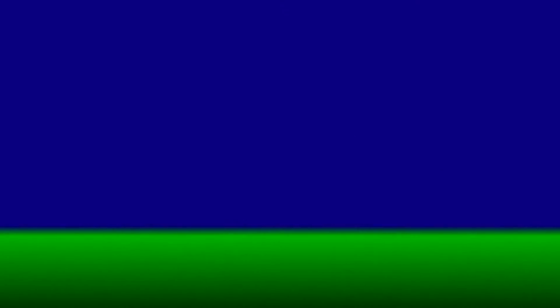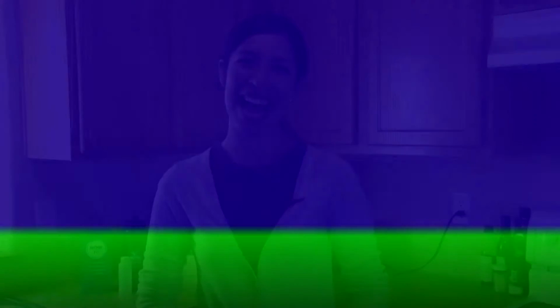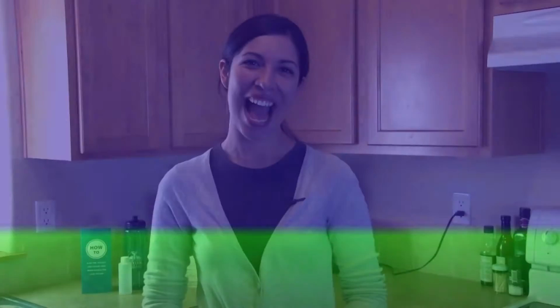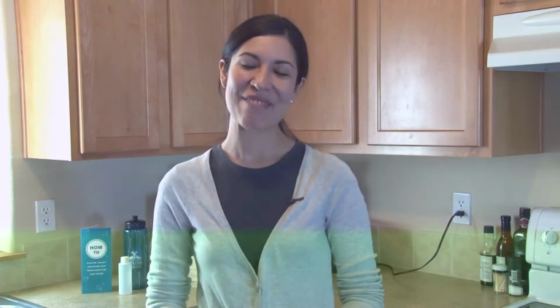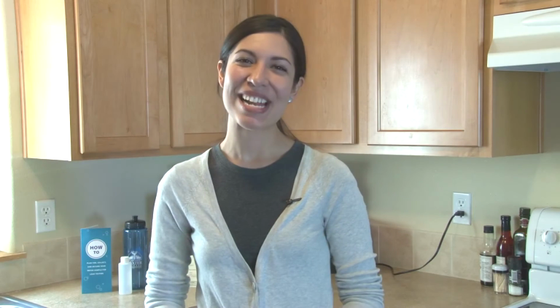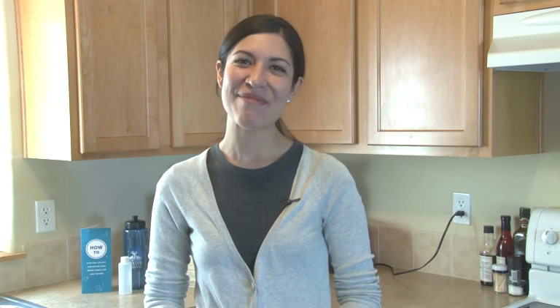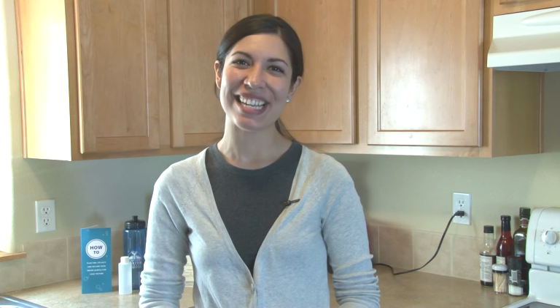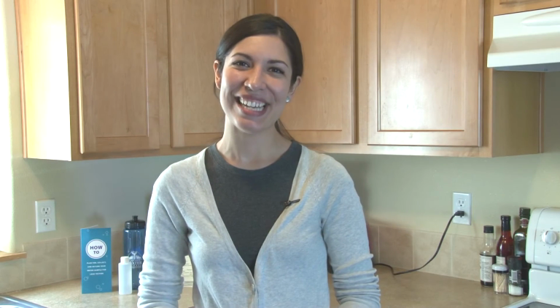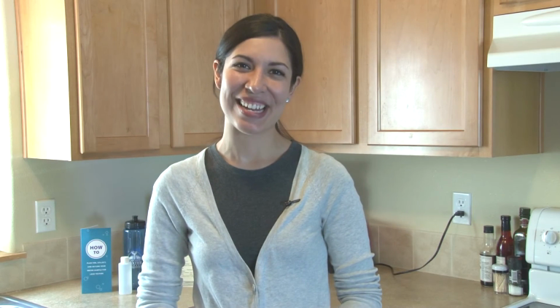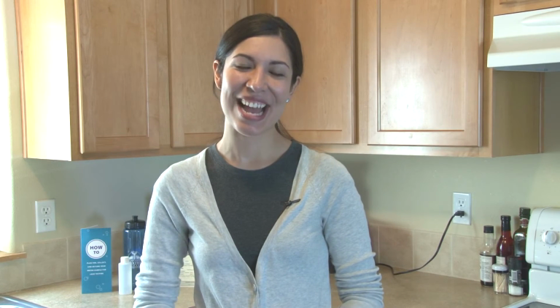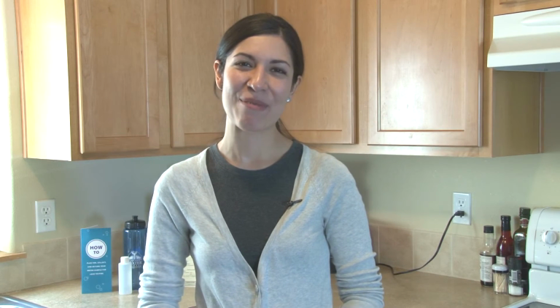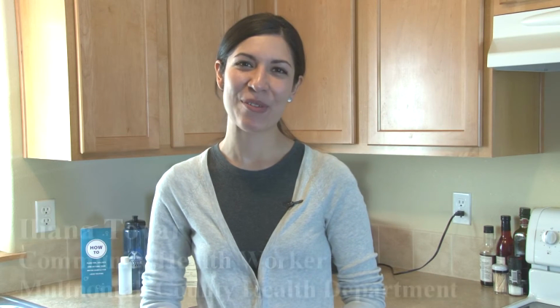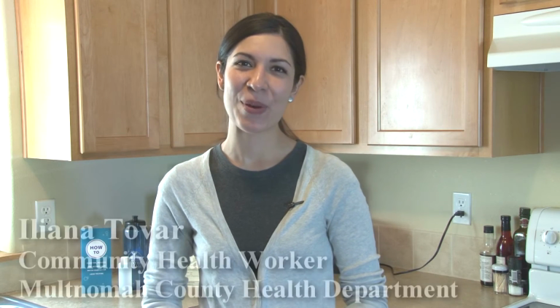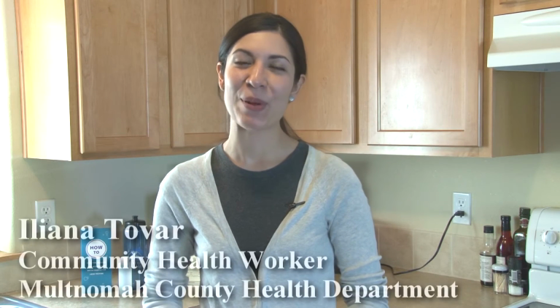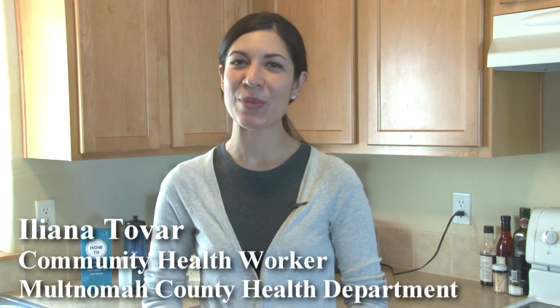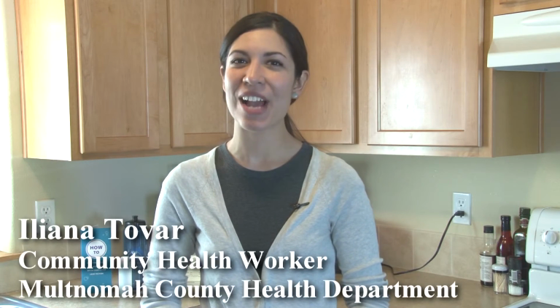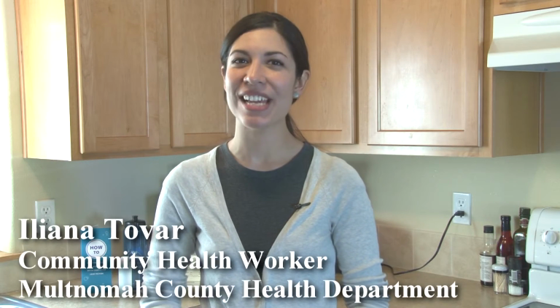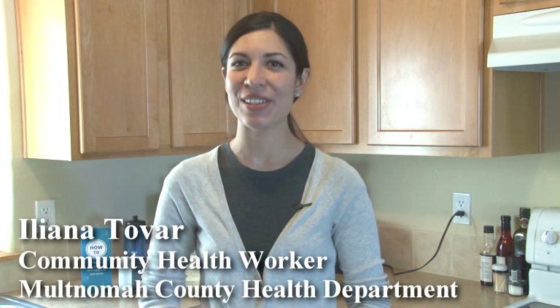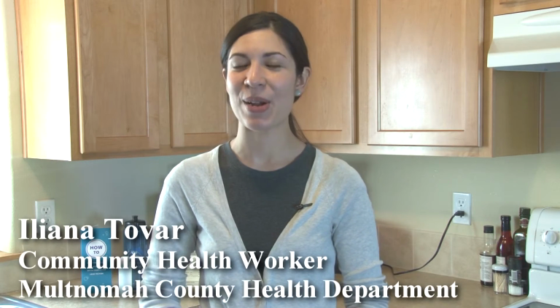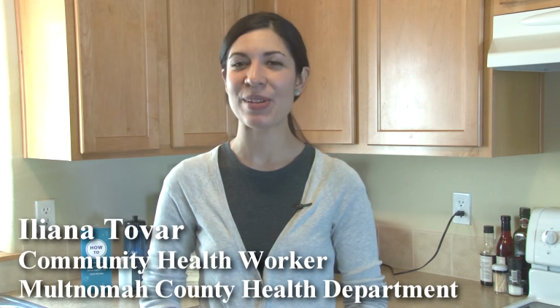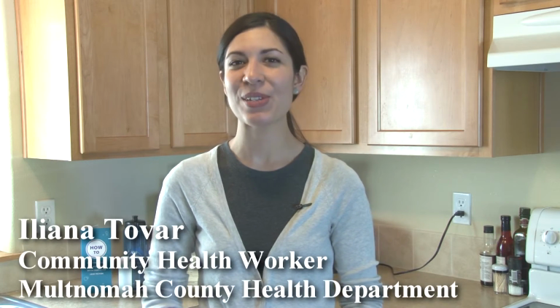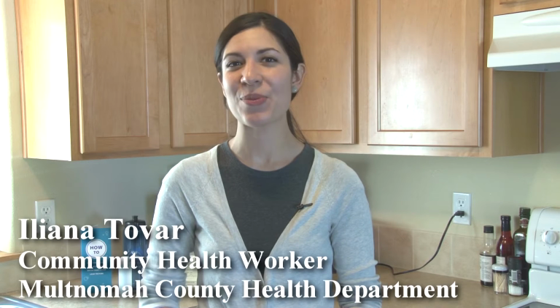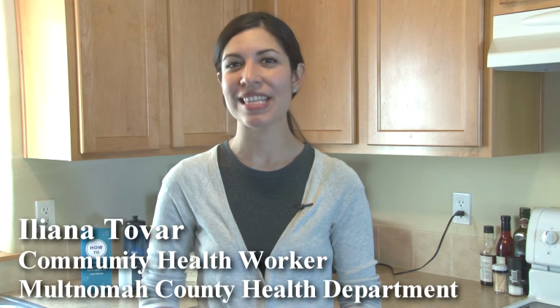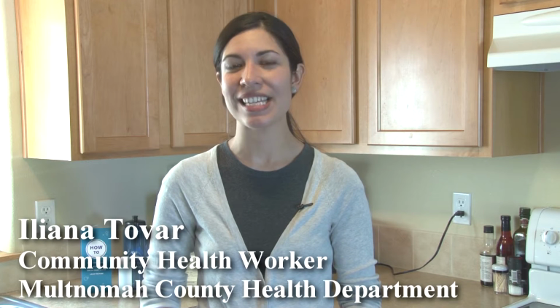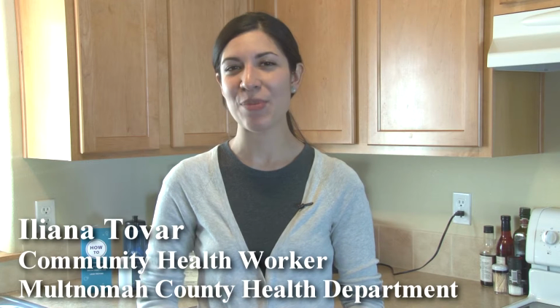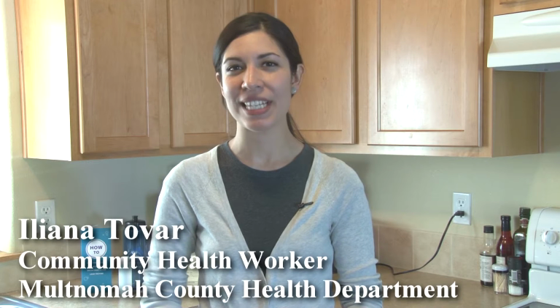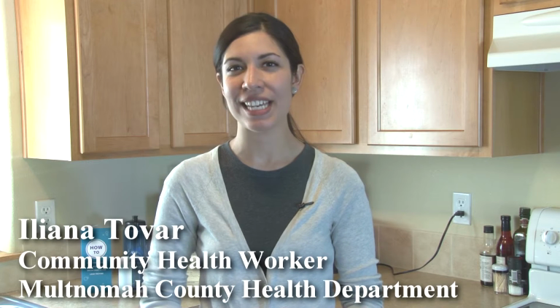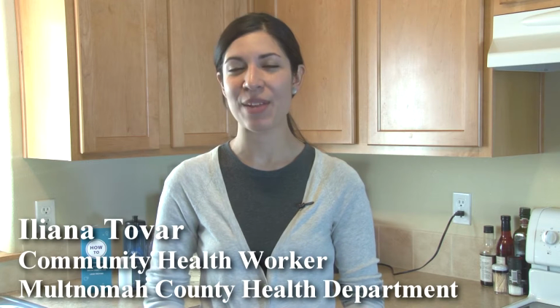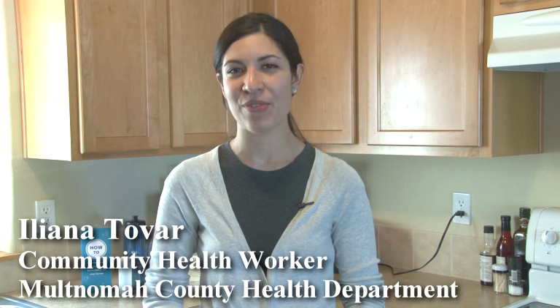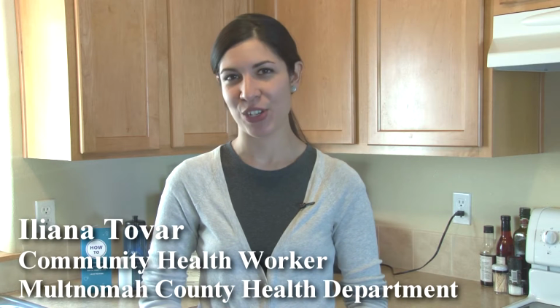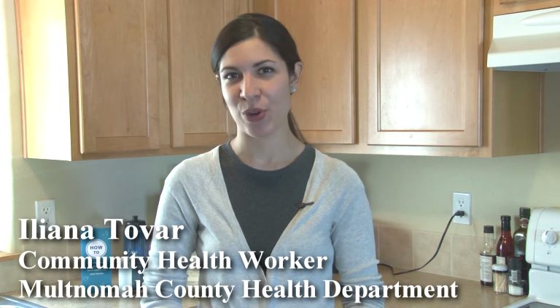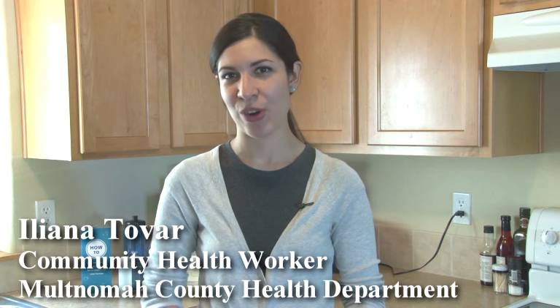Hi, my name is Ileana. I work for Multnomah County Health Department with the lead poisoning and prevention program.